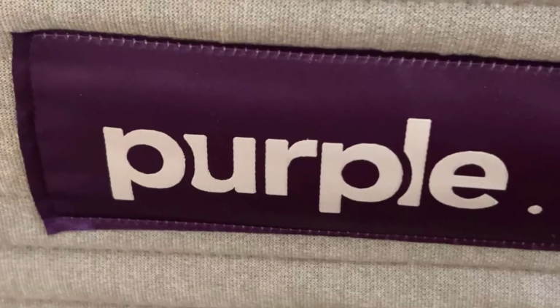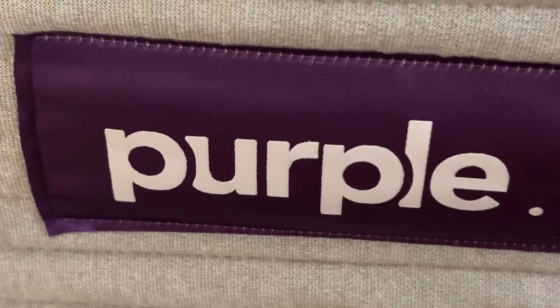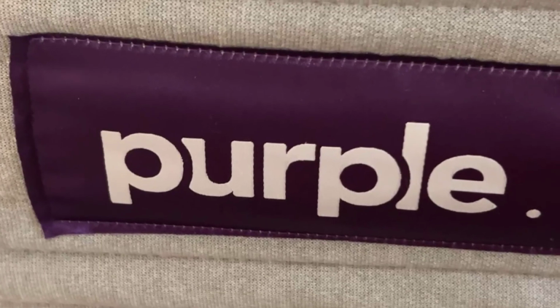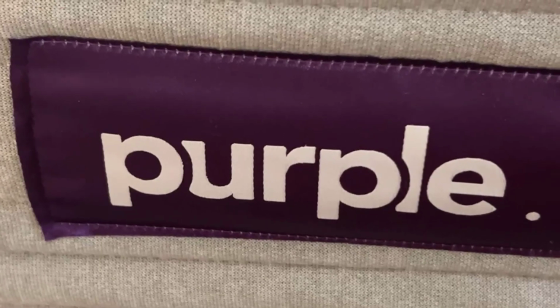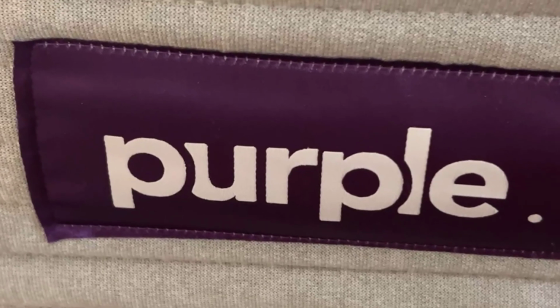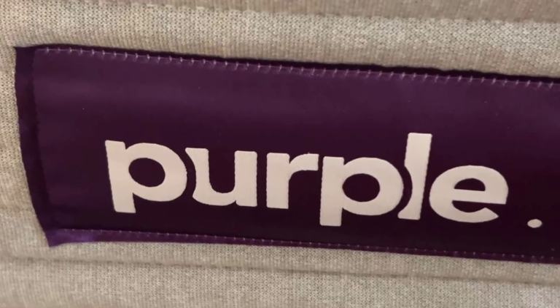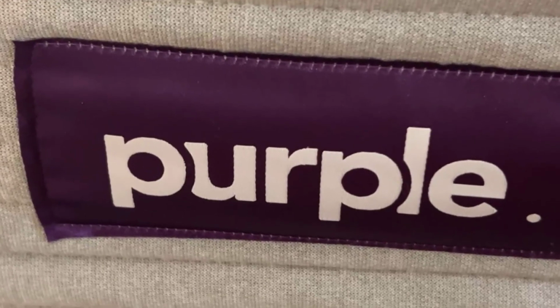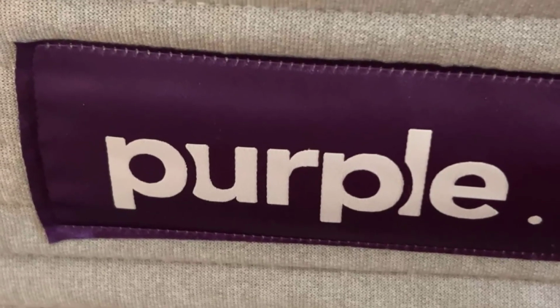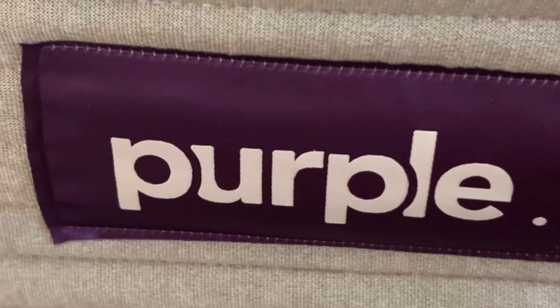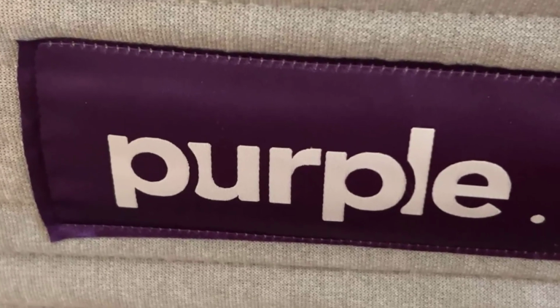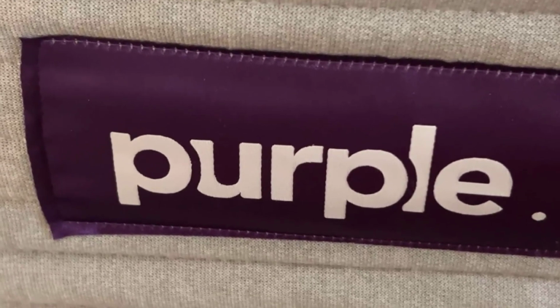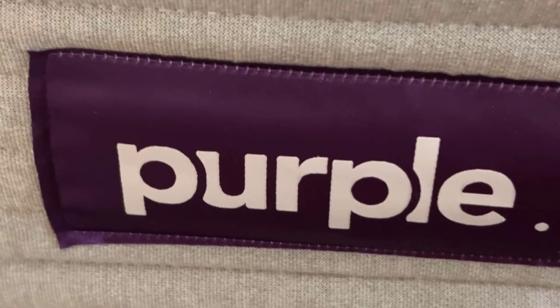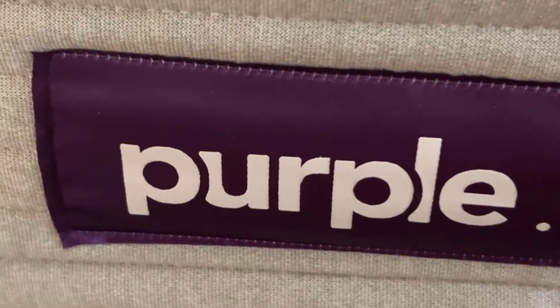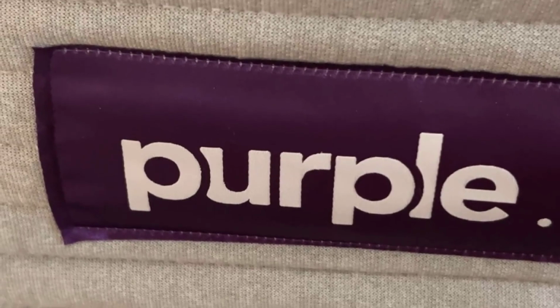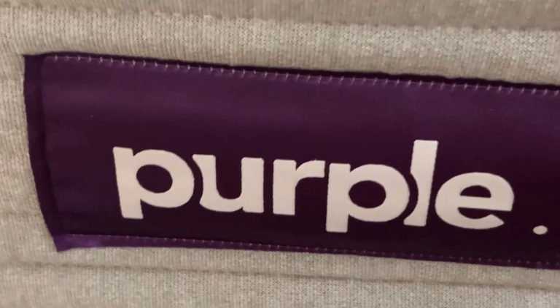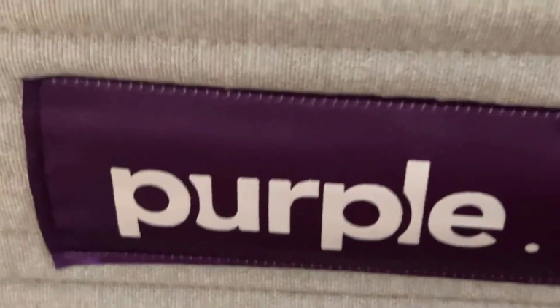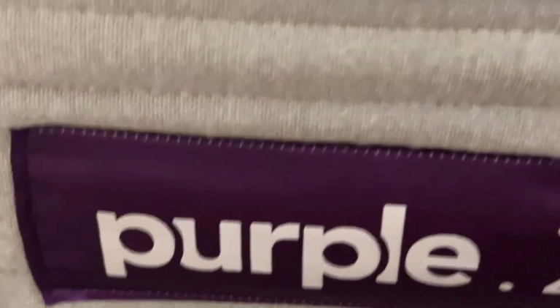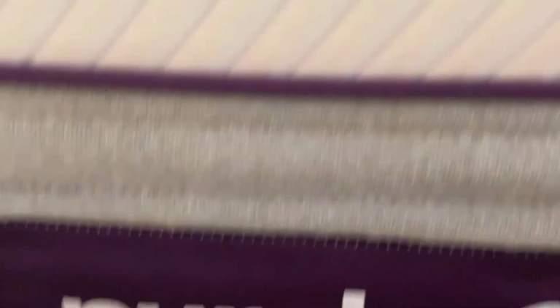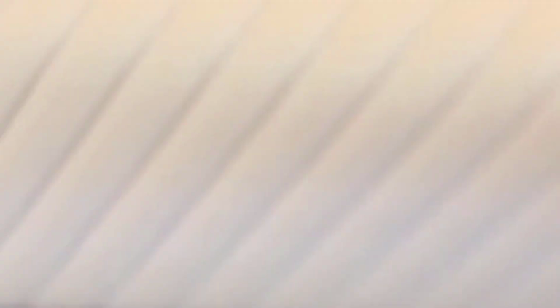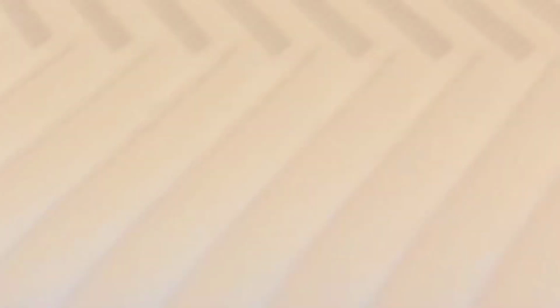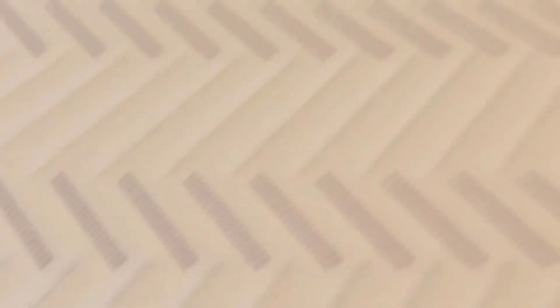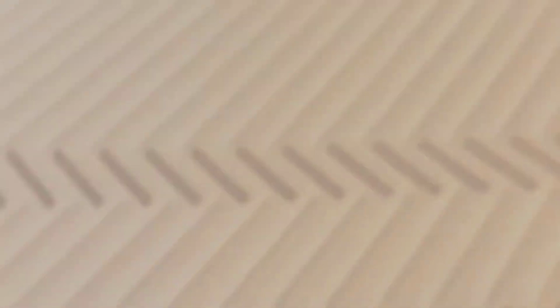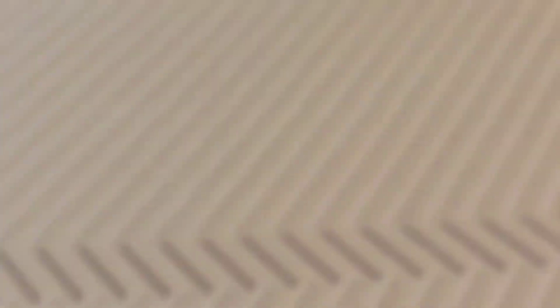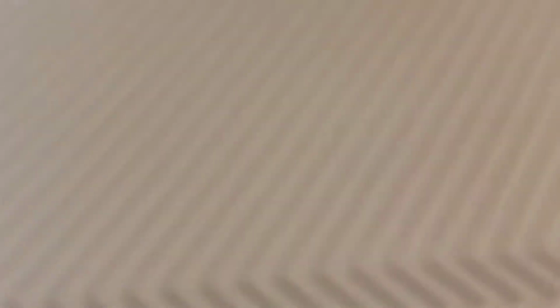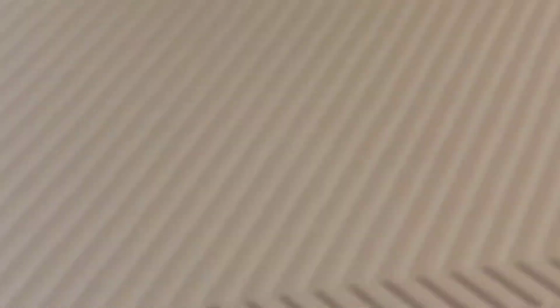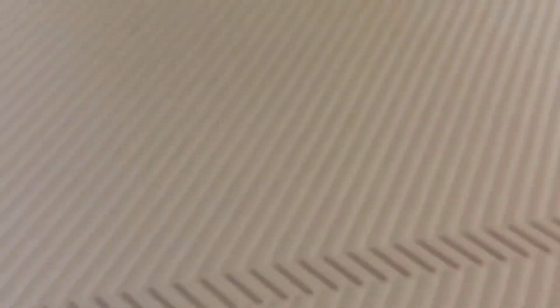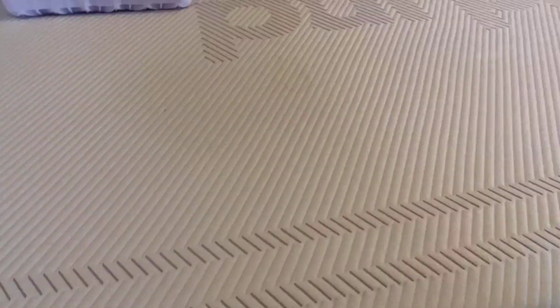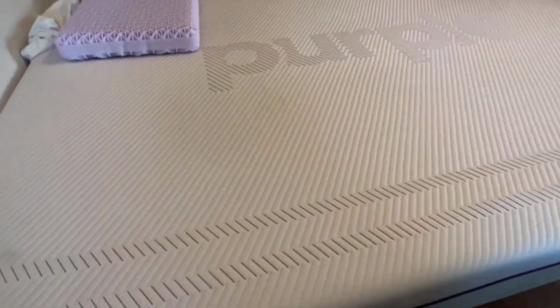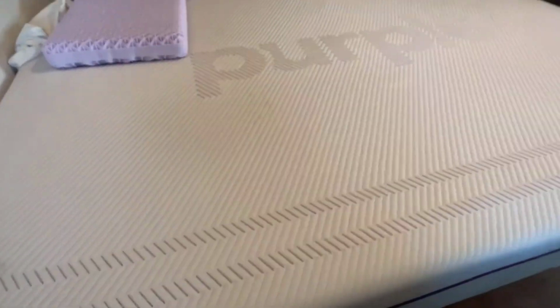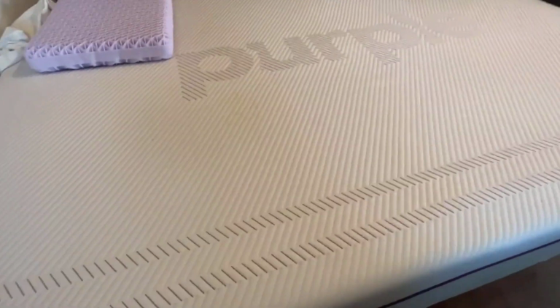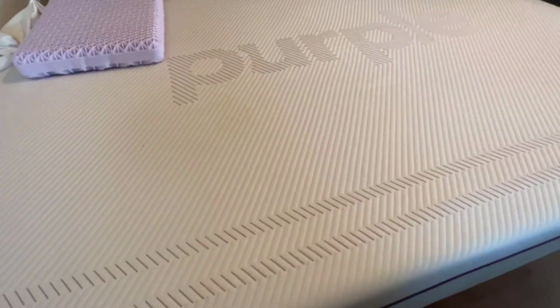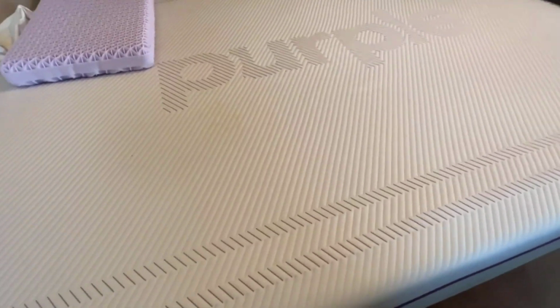Dimensions: Product dimensions are 80 inches length by 60 inches width by 9.5 inches thick.